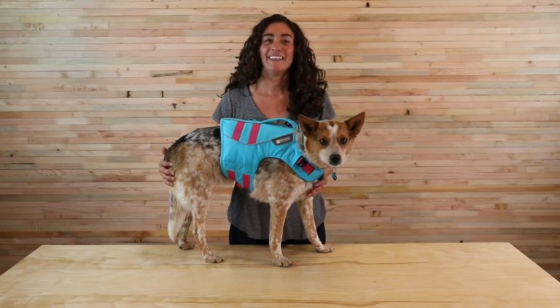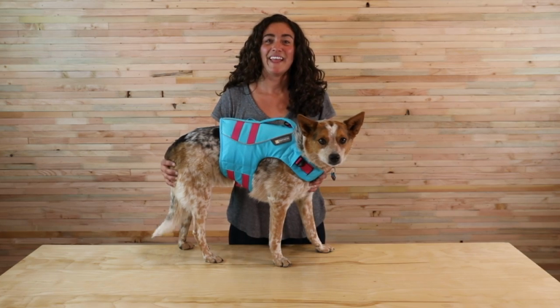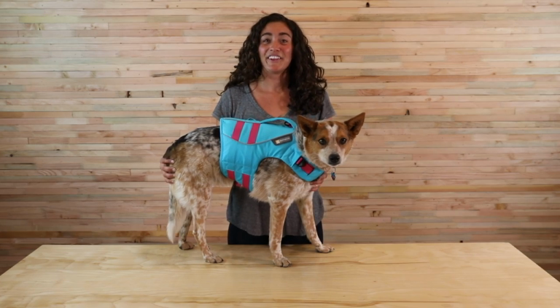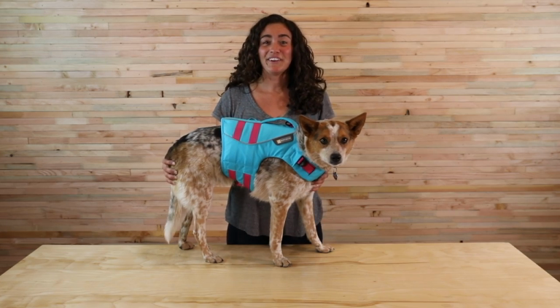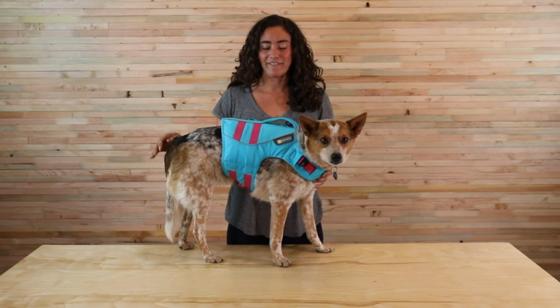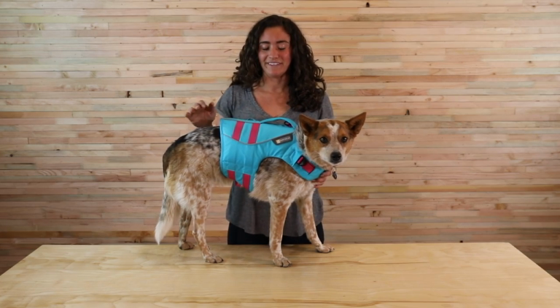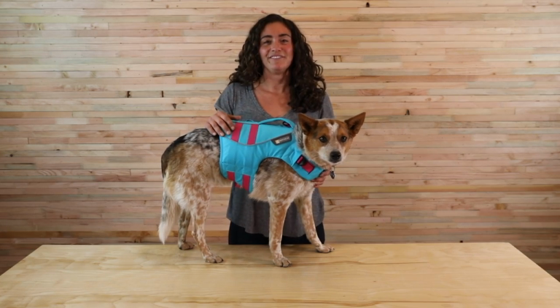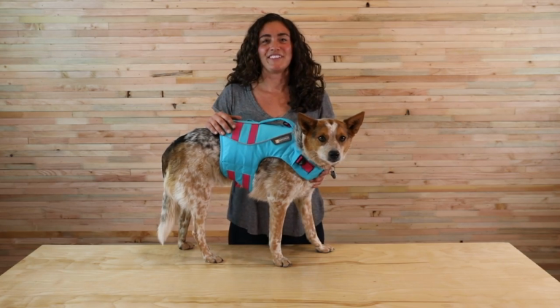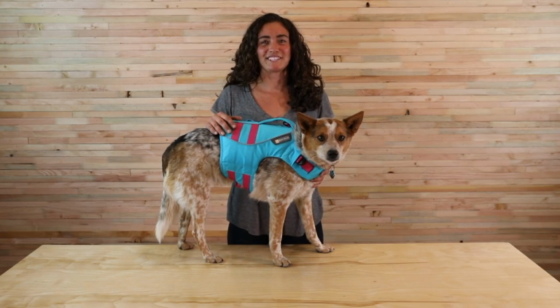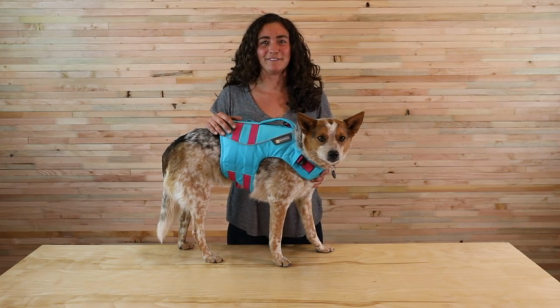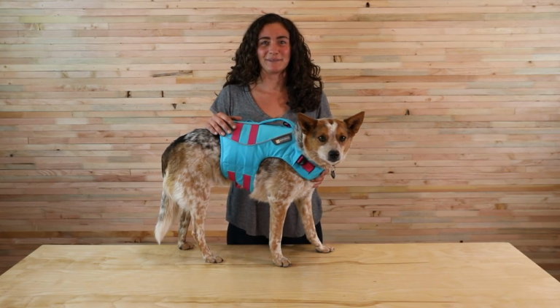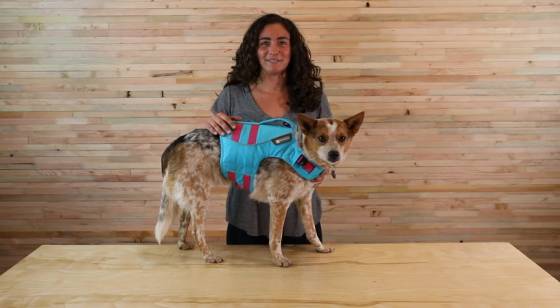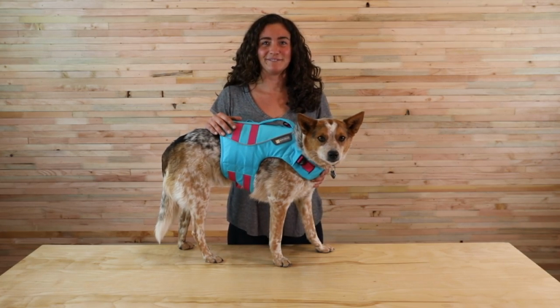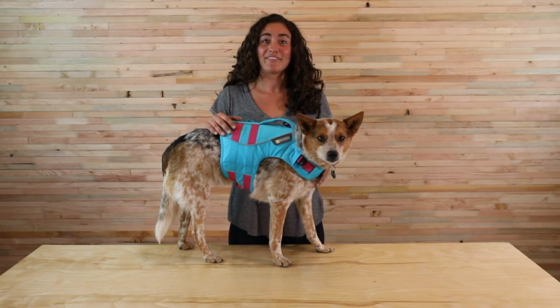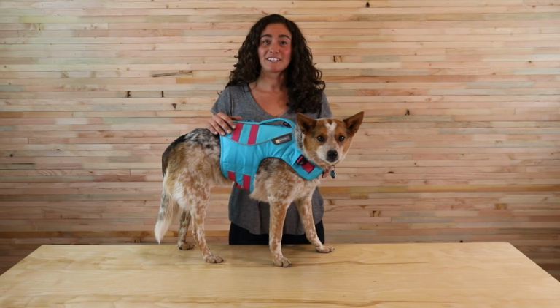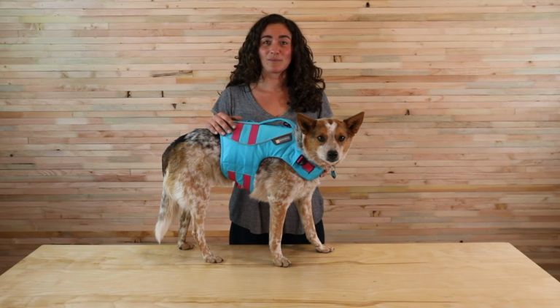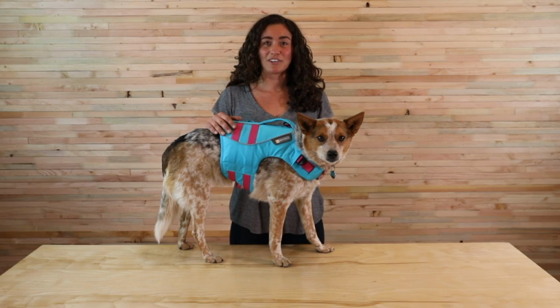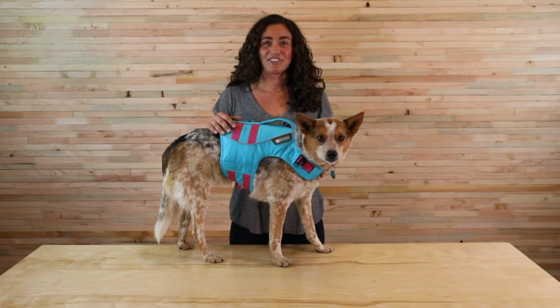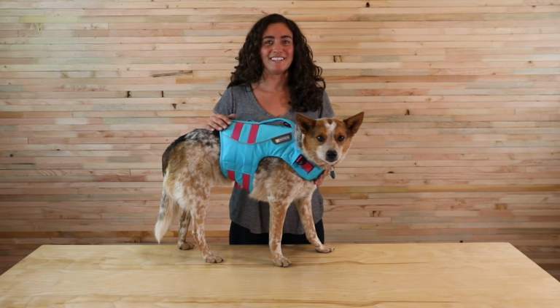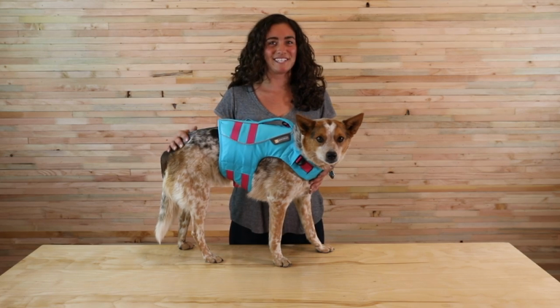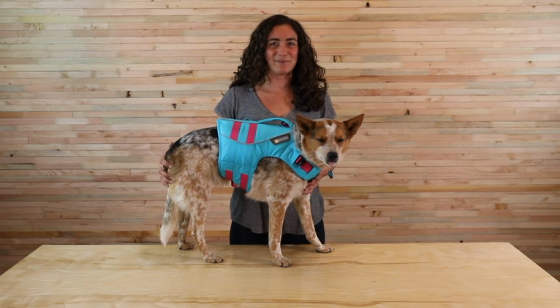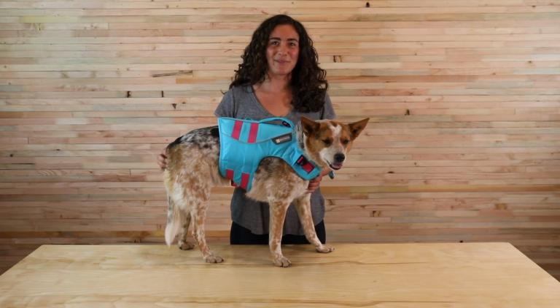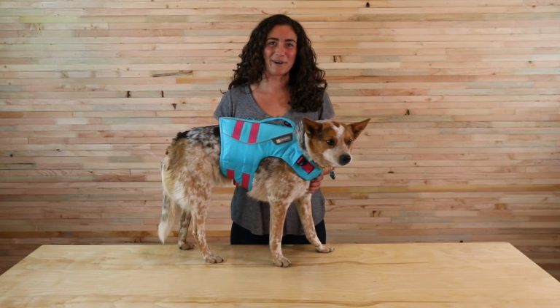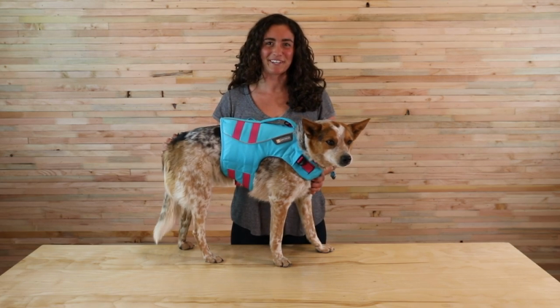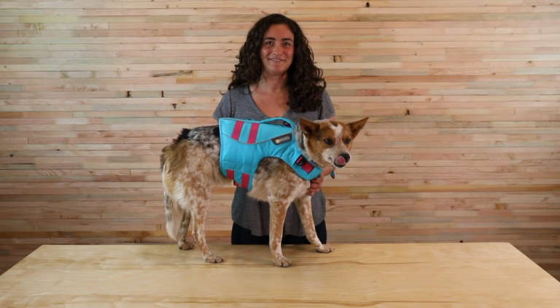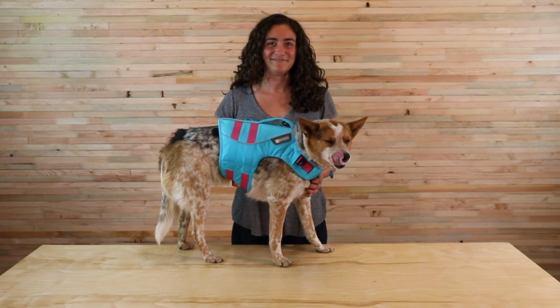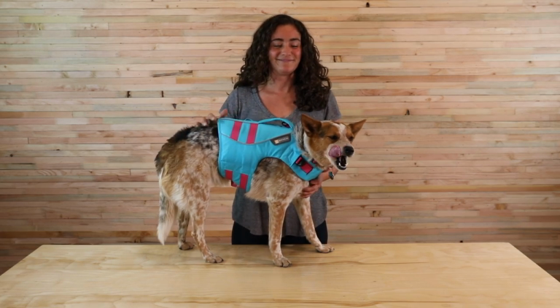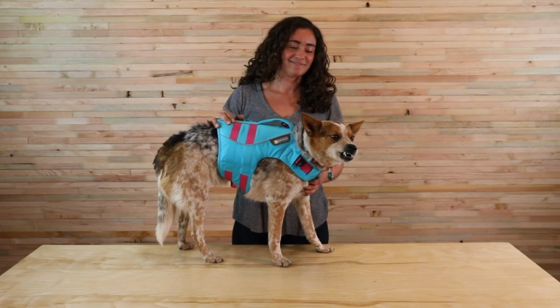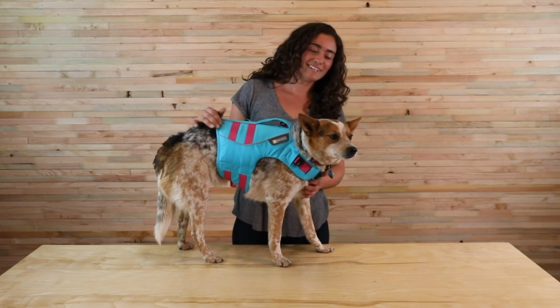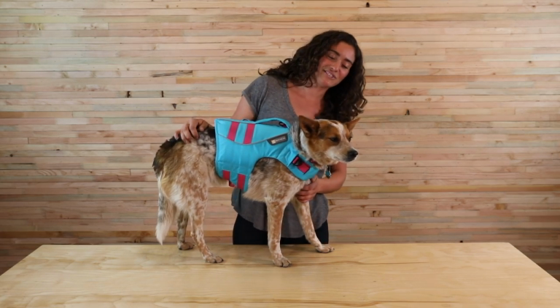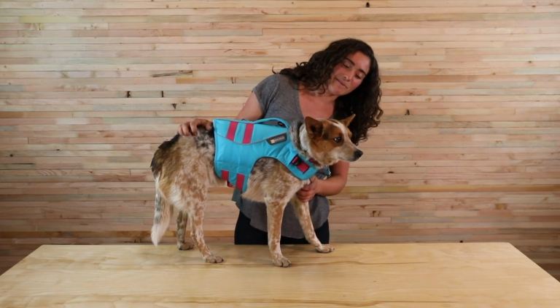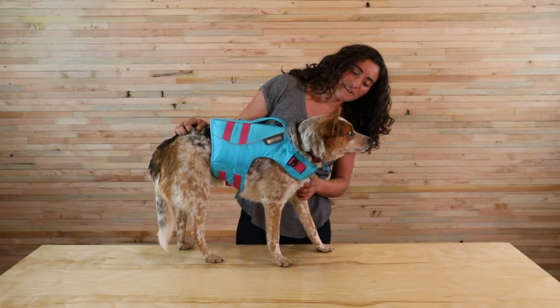And there you have it. That's the float coat. Thanks for watching, and see you on the water. Nice job, Emma.